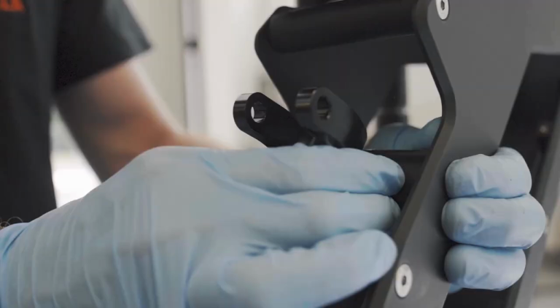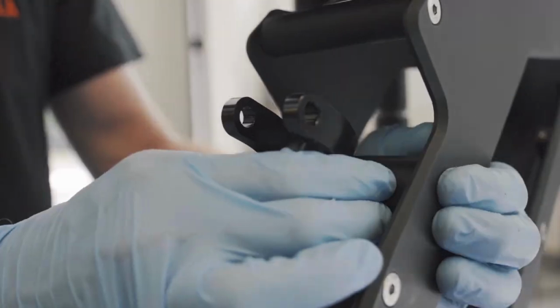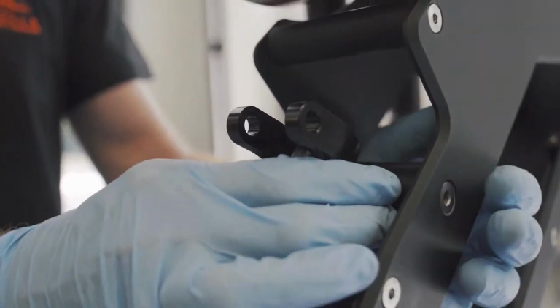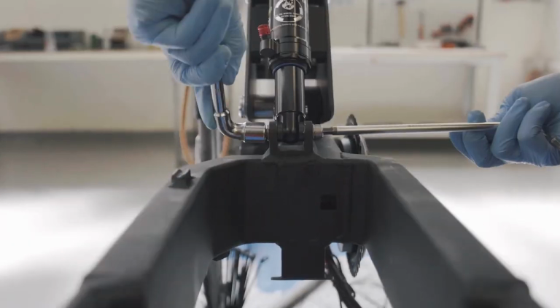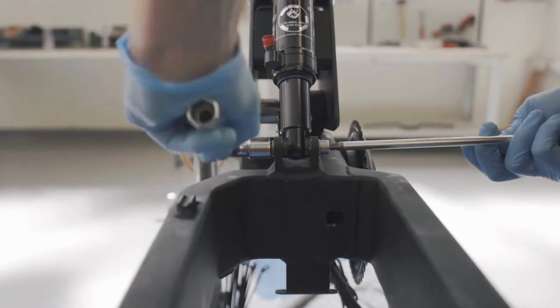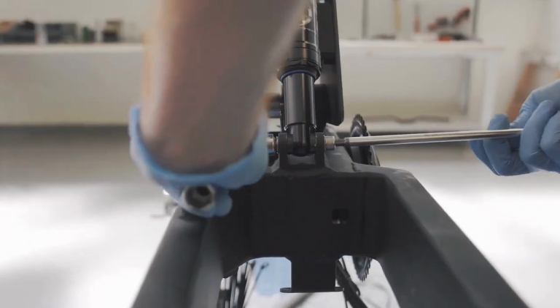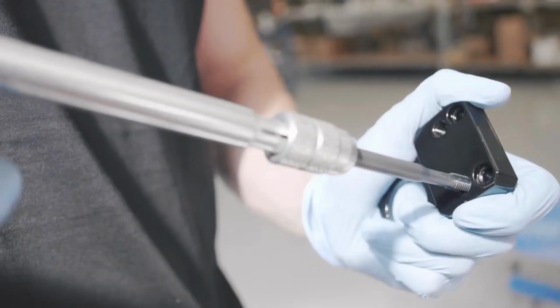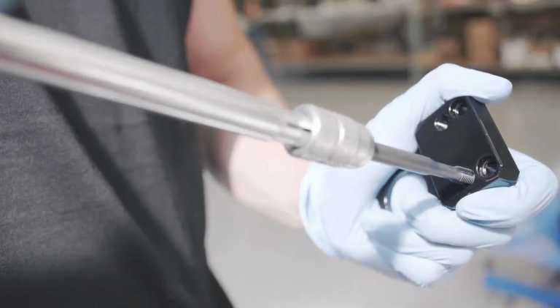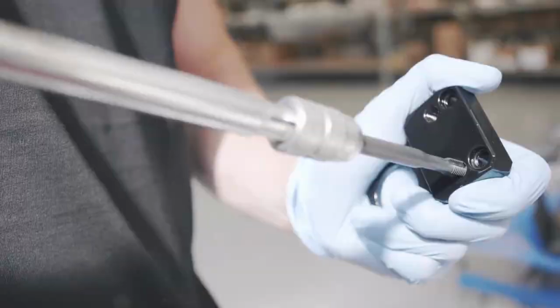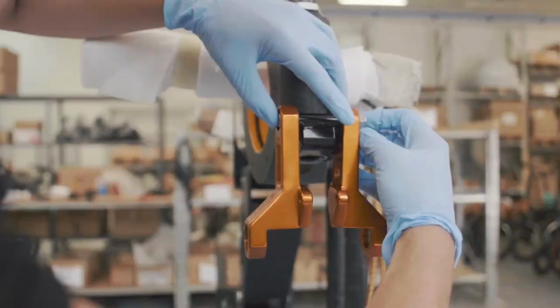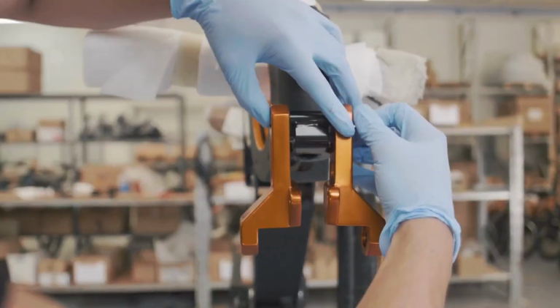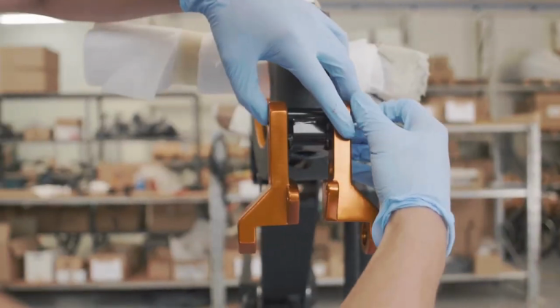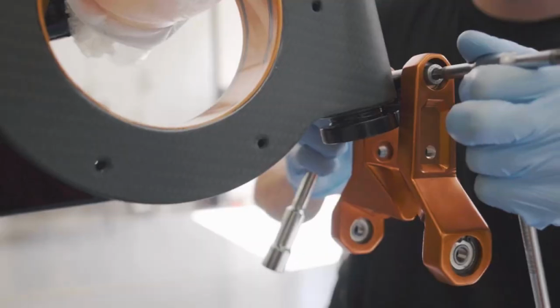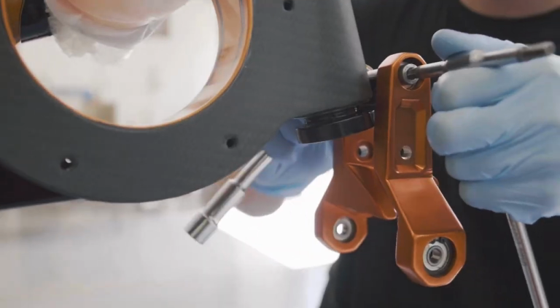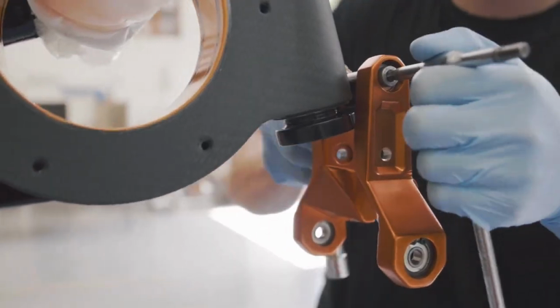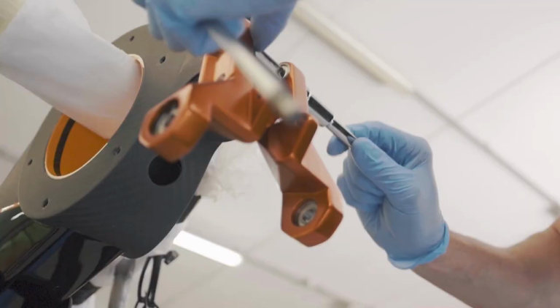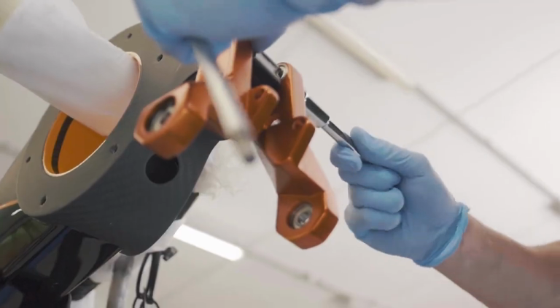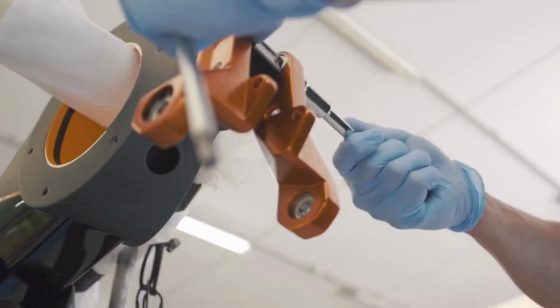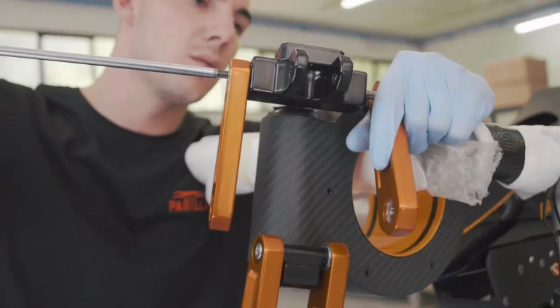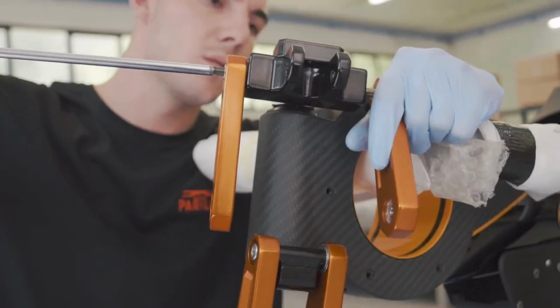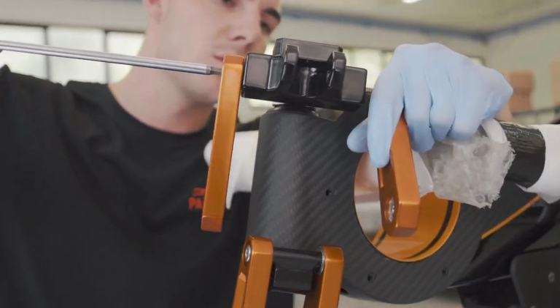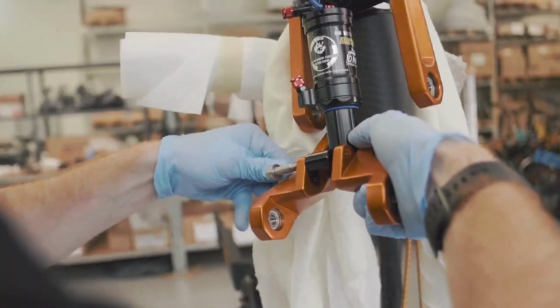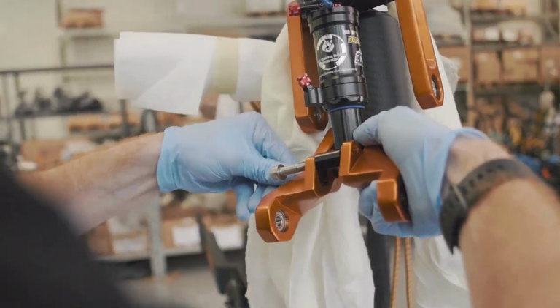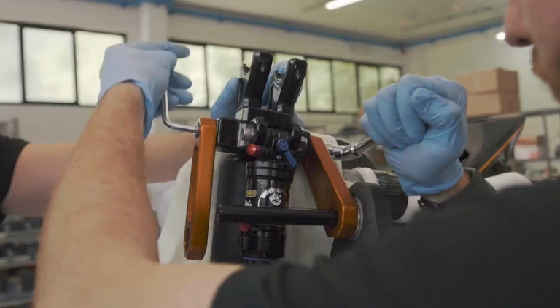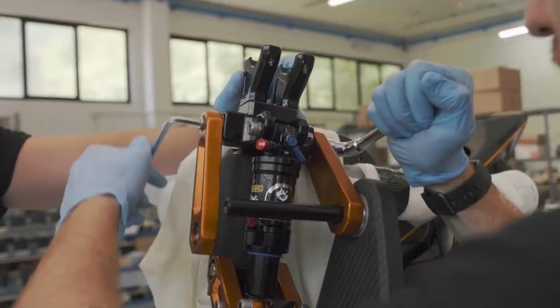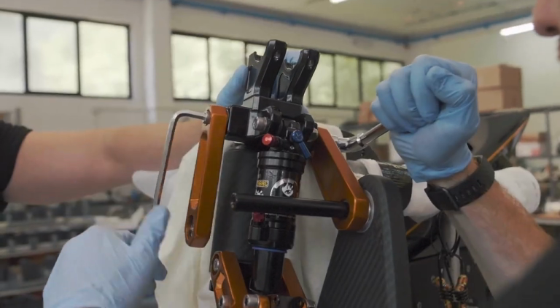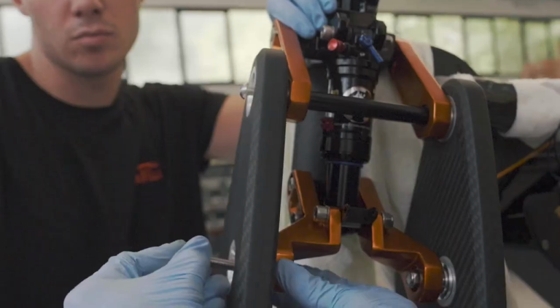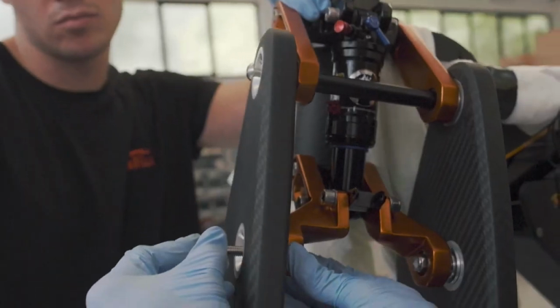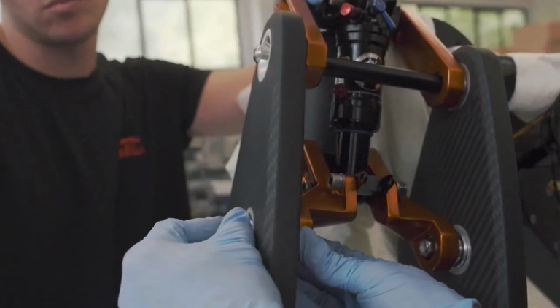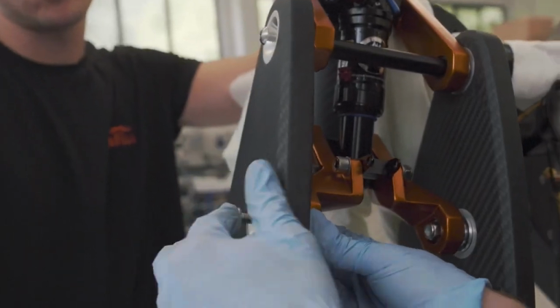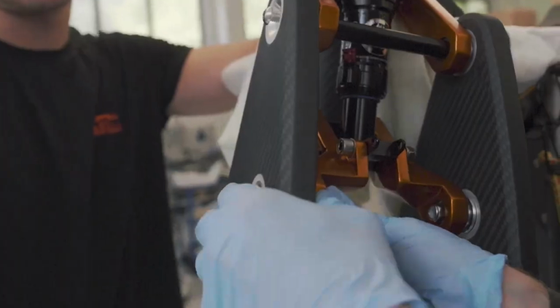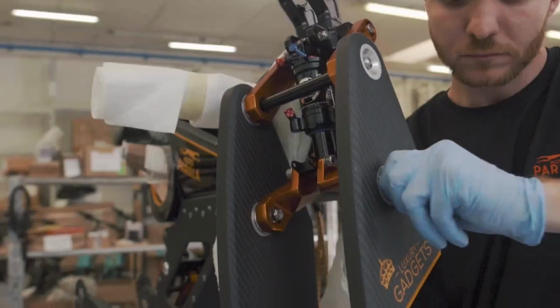150 newton meters of enormous torque are produced. The weight of 51 kilograms is extremely light given the size of the battery.